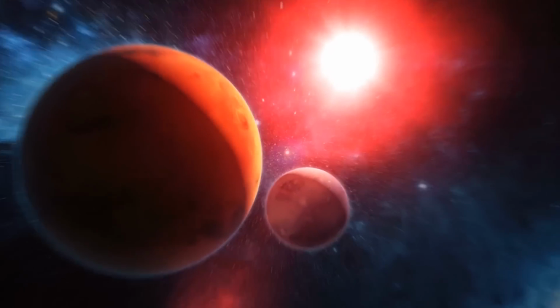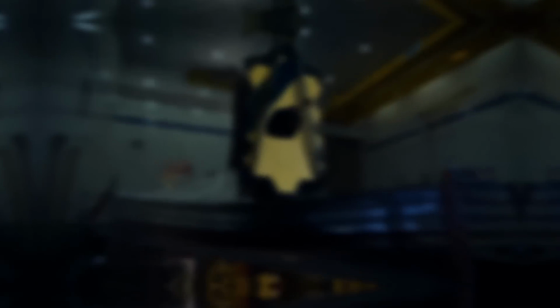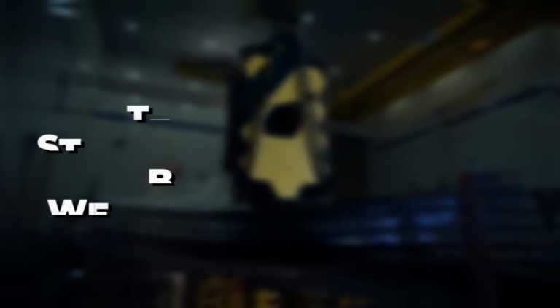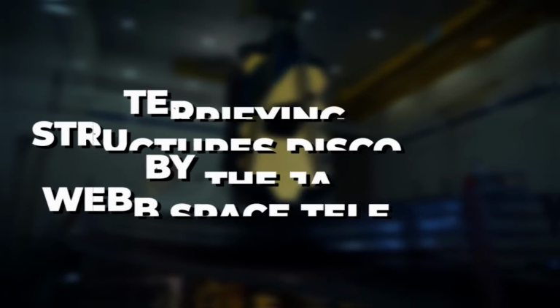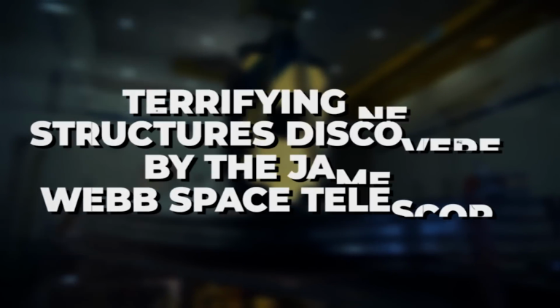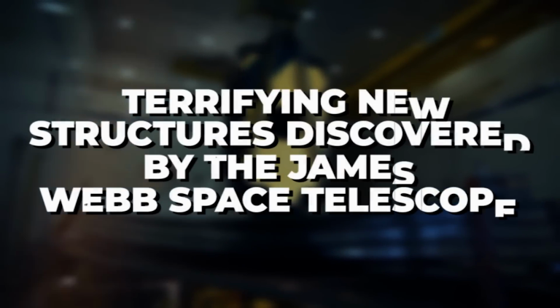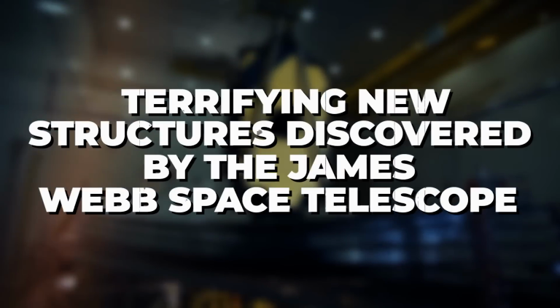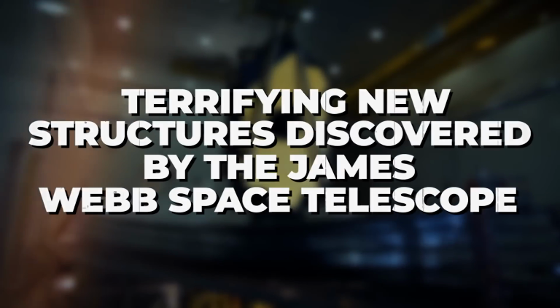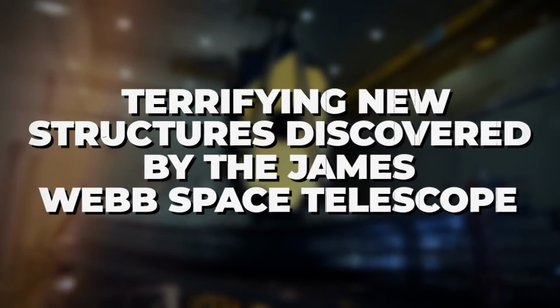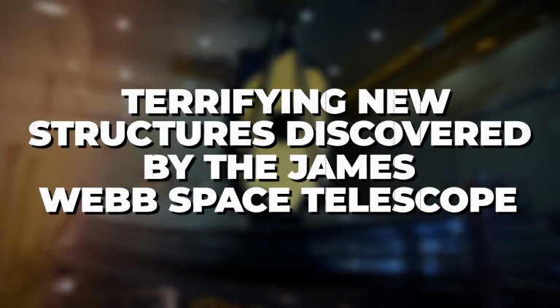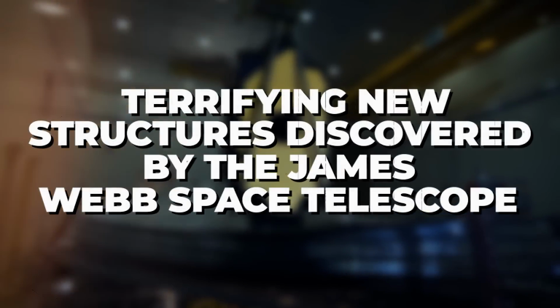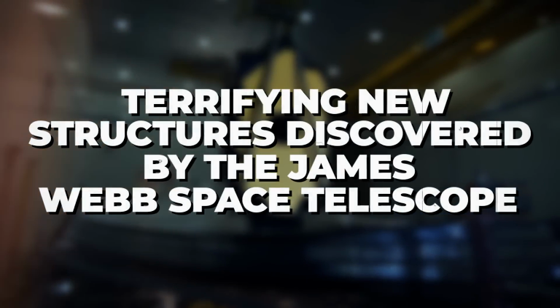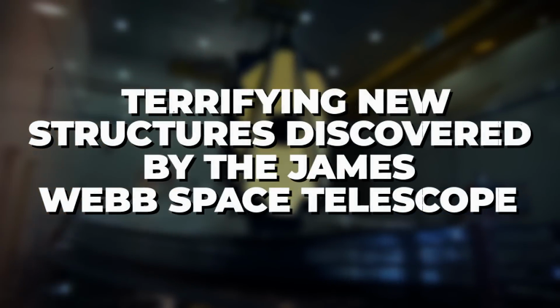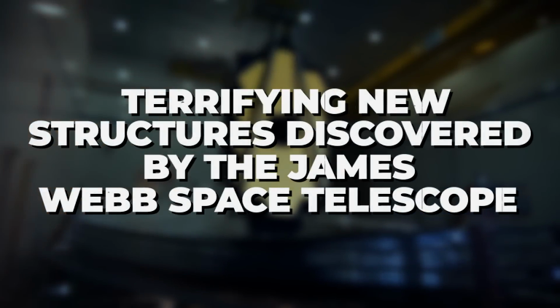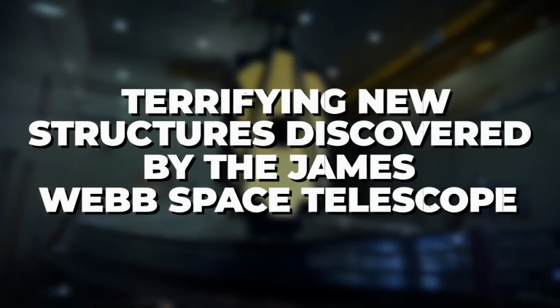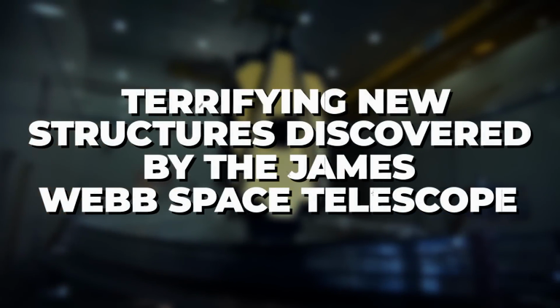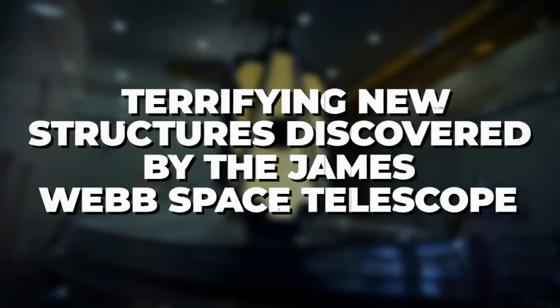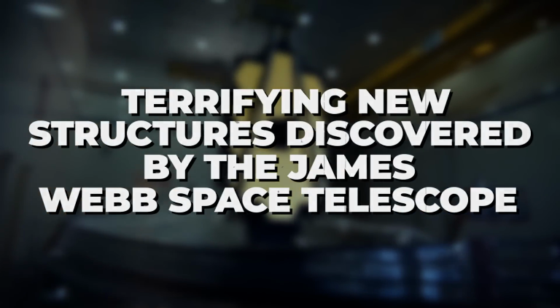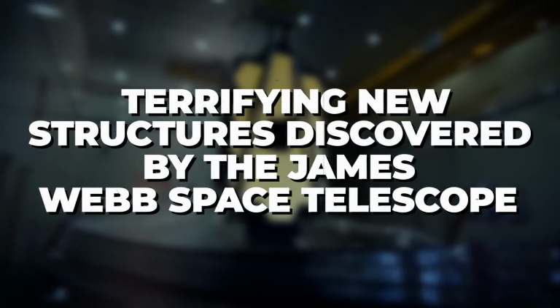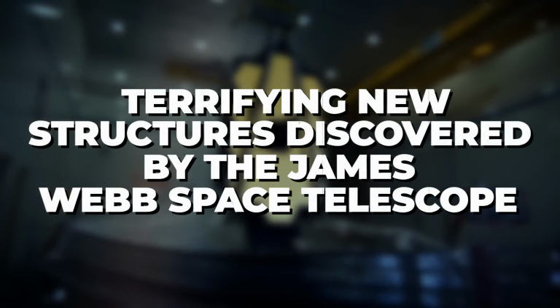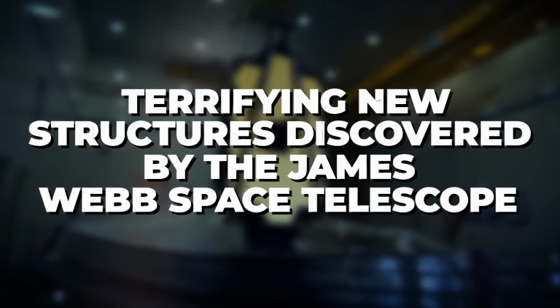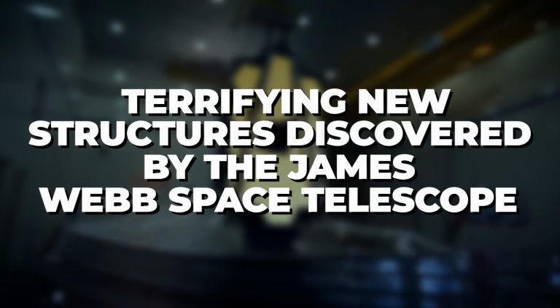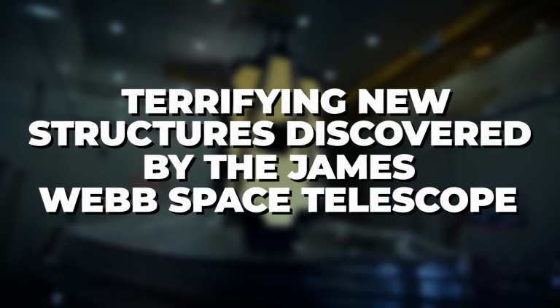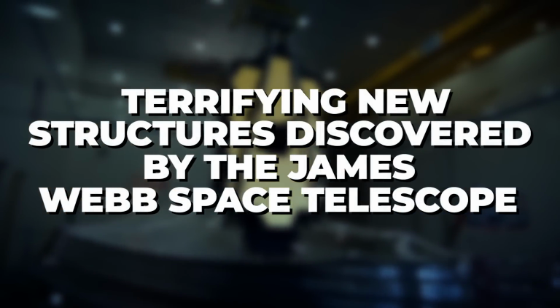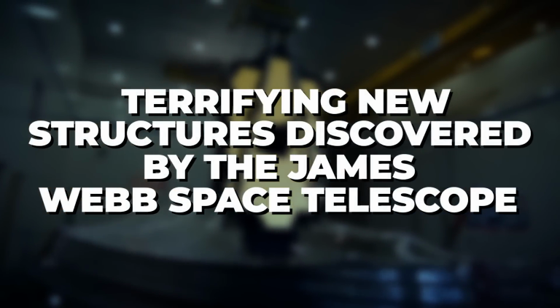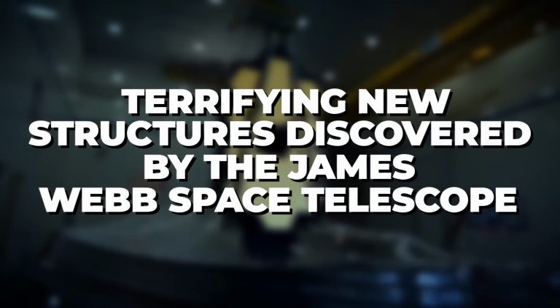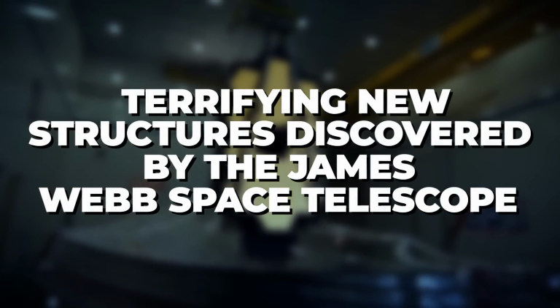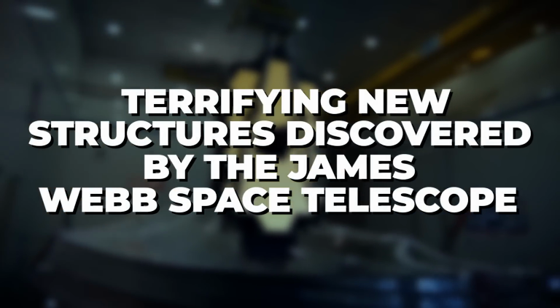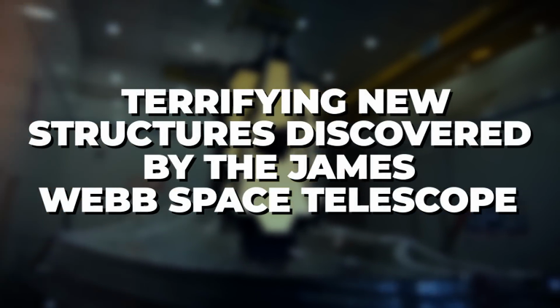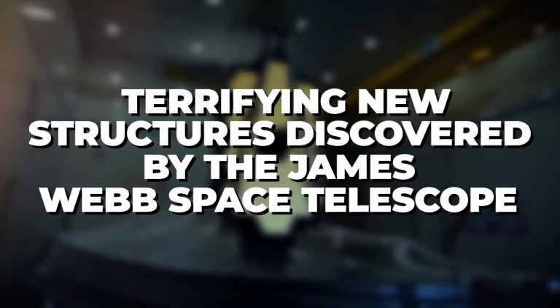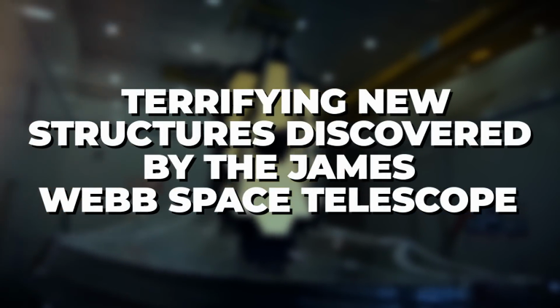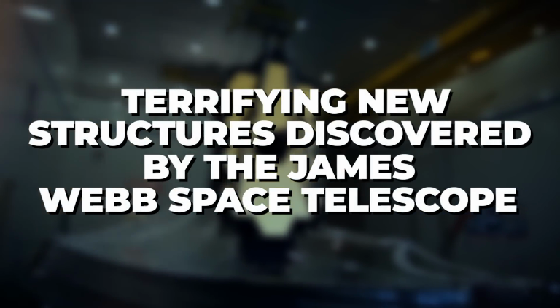In this video, we will see the terrifying new structures discovered by the James Webb Space Telescope.